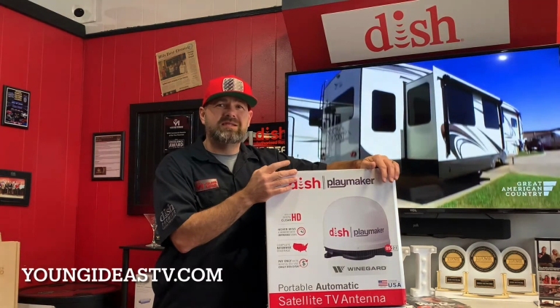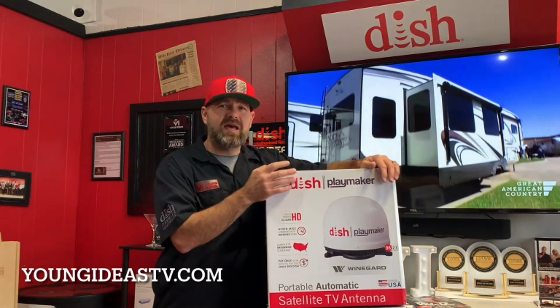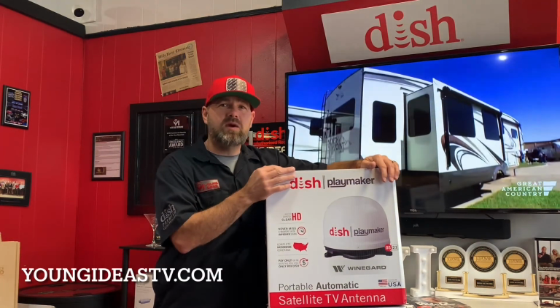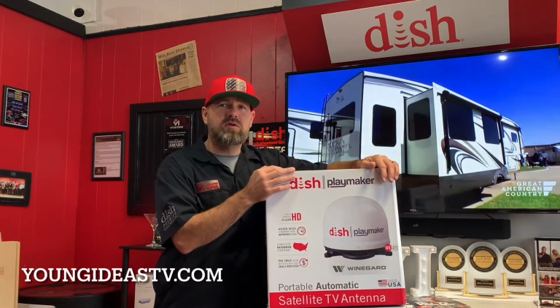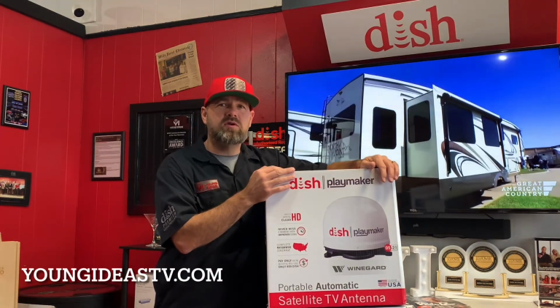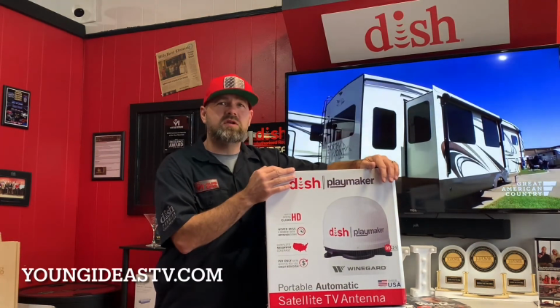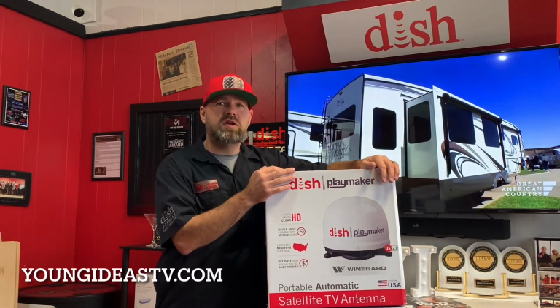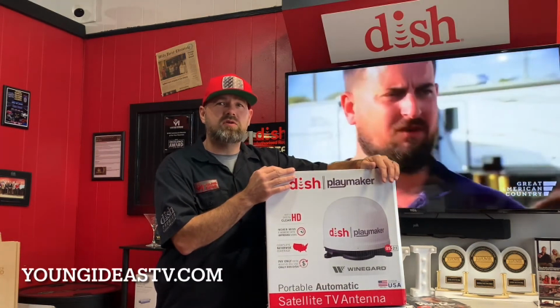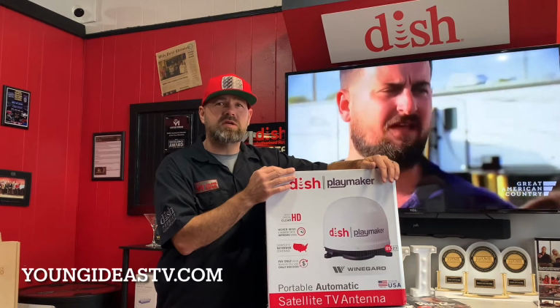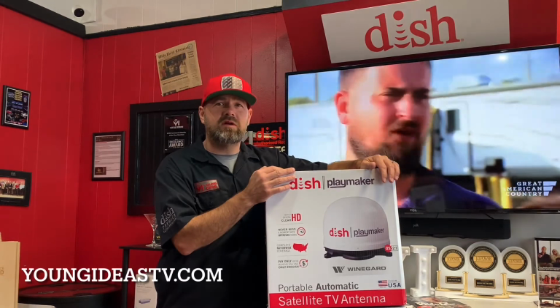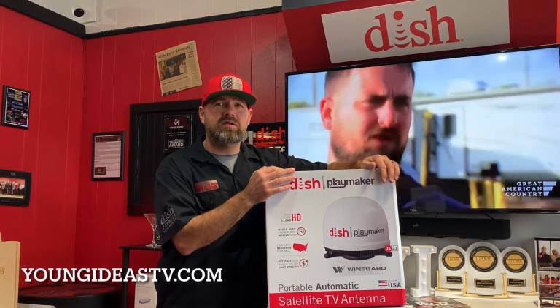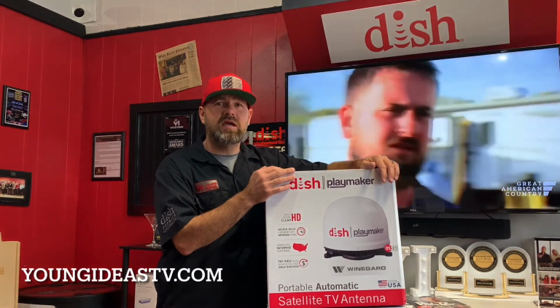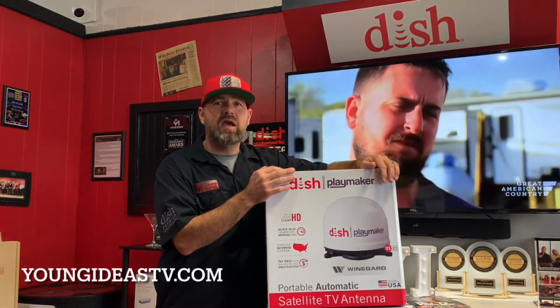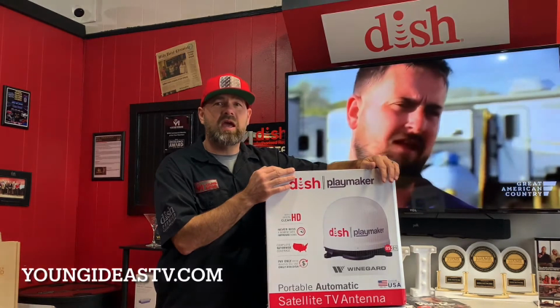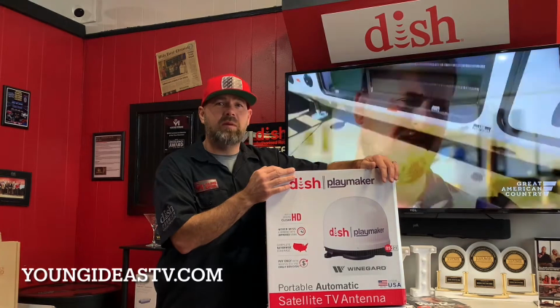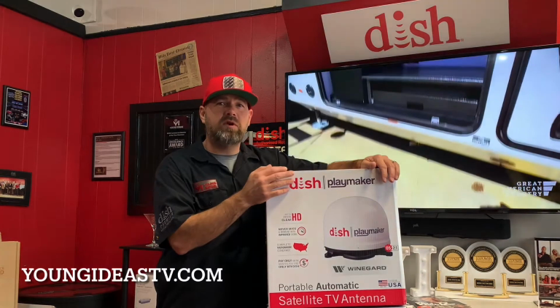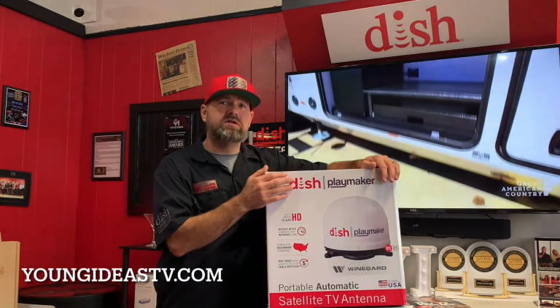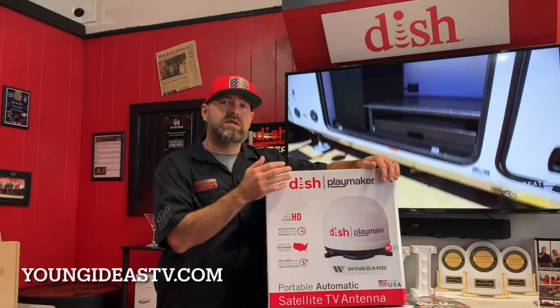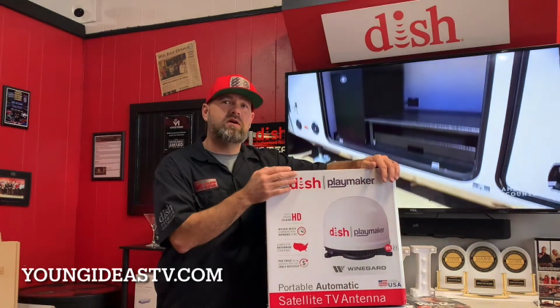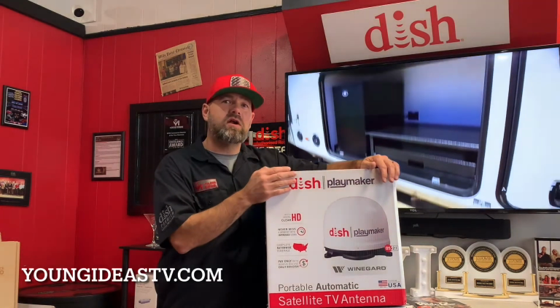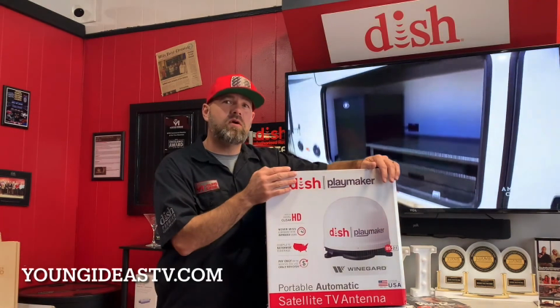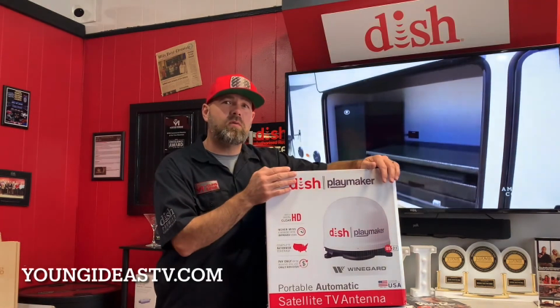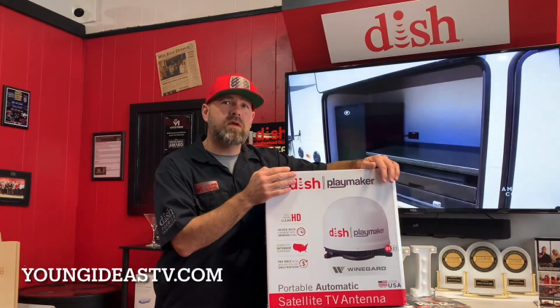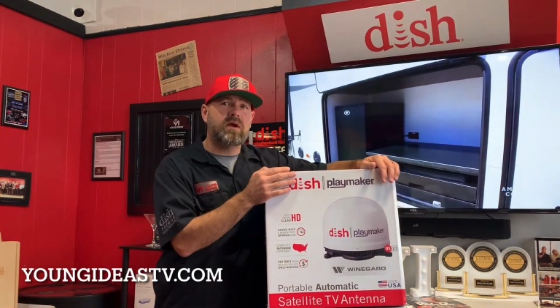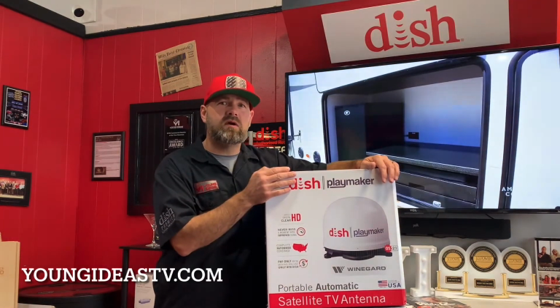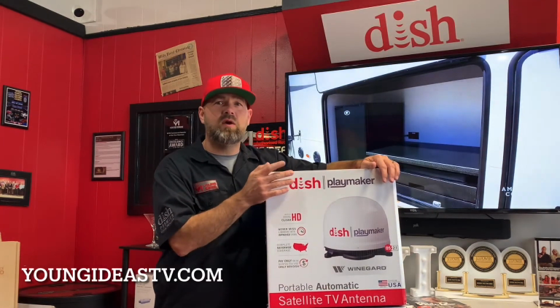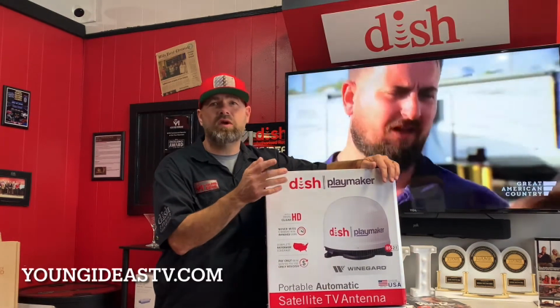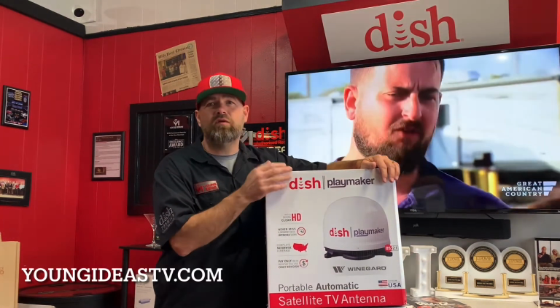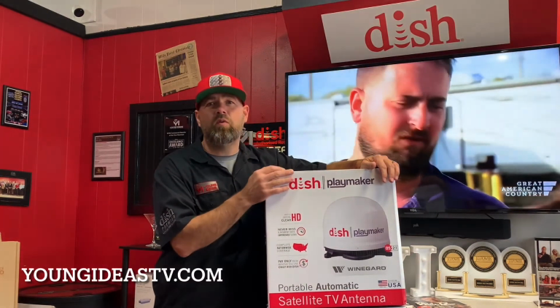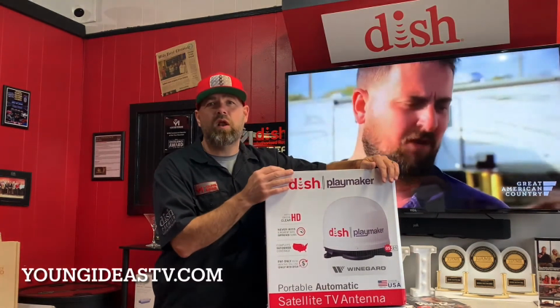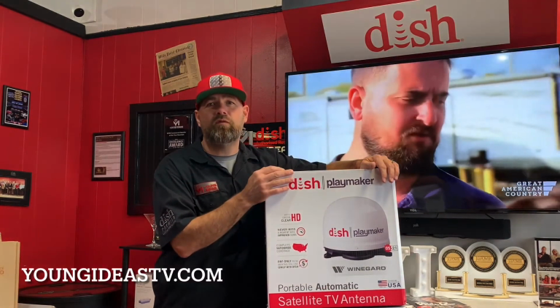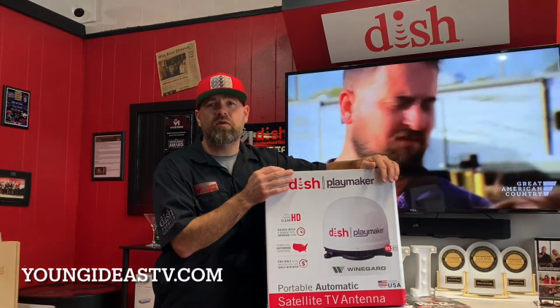Sign up with a new Dish Outdoors account today and purchase a tailgater or a playmaker, and we'll give you the WALL-E for free.